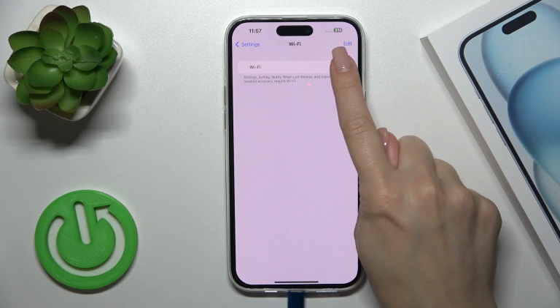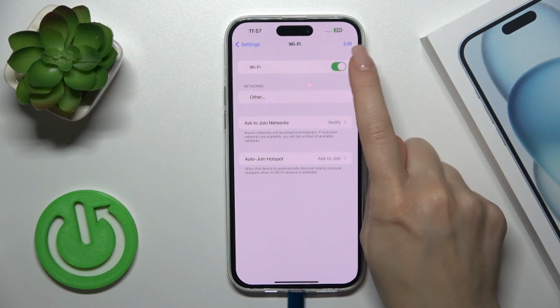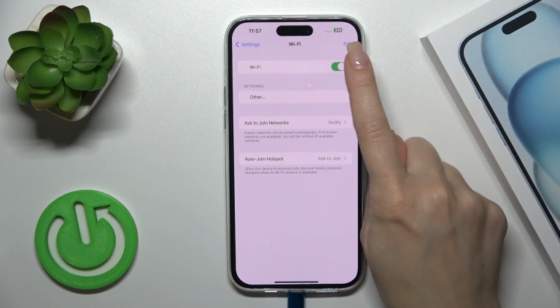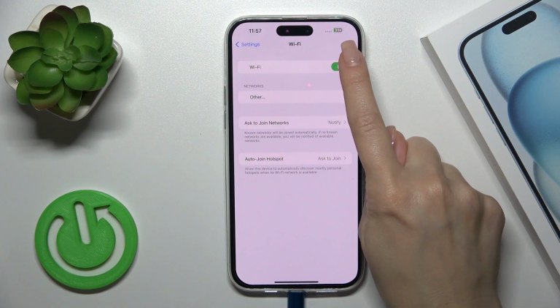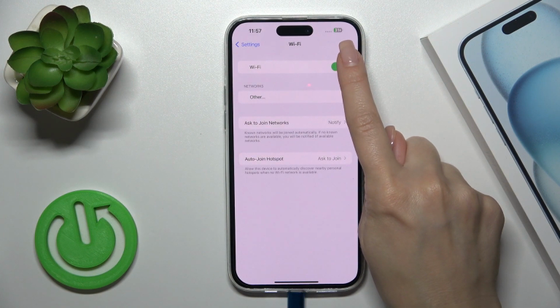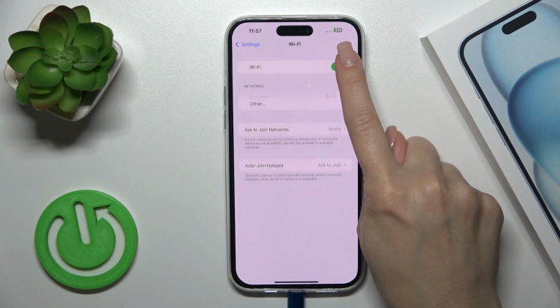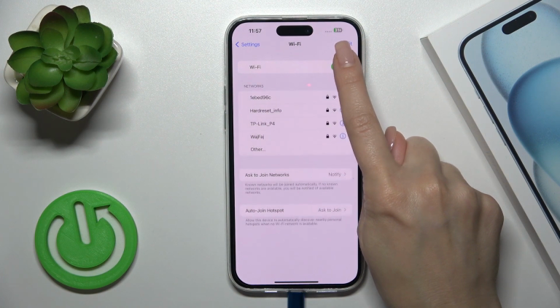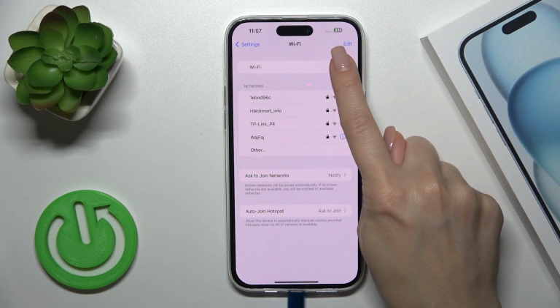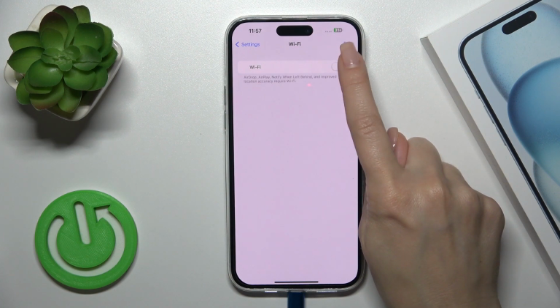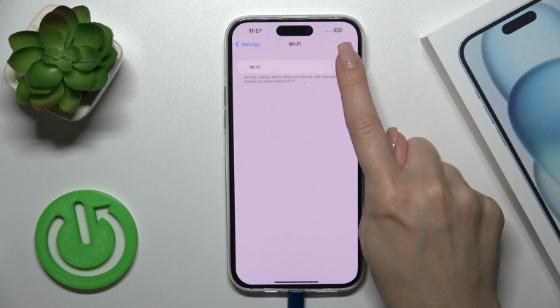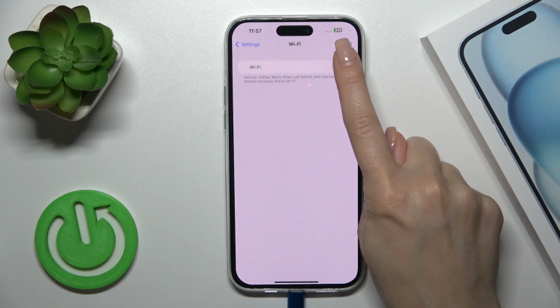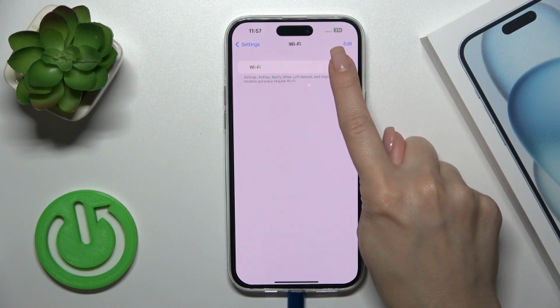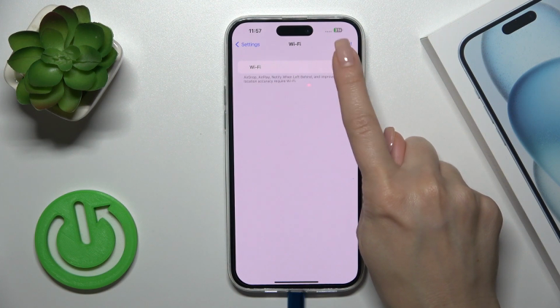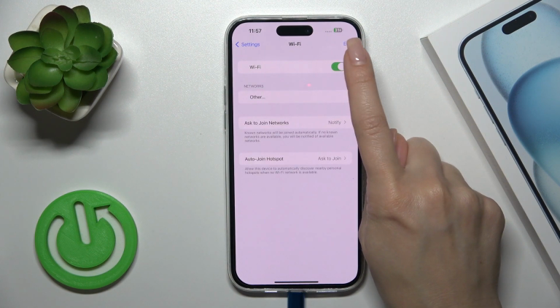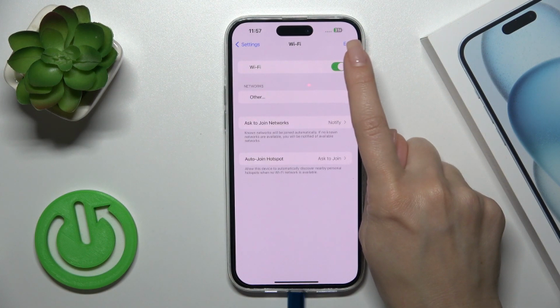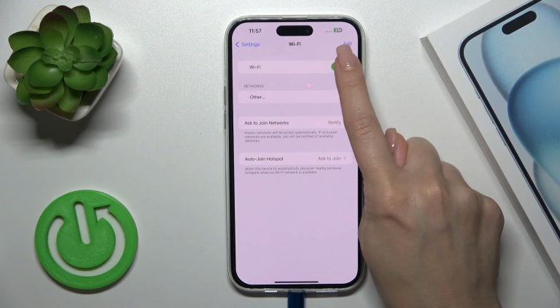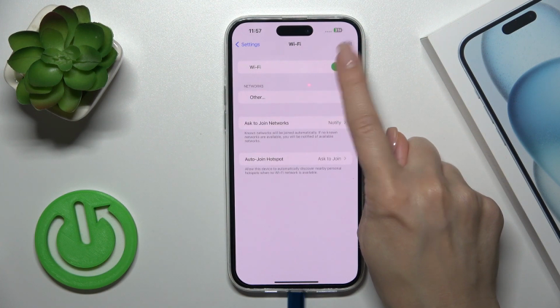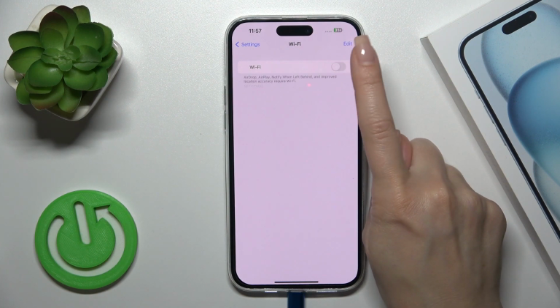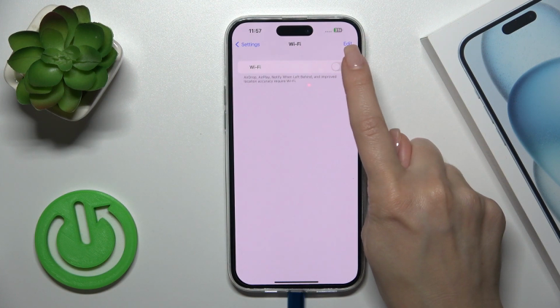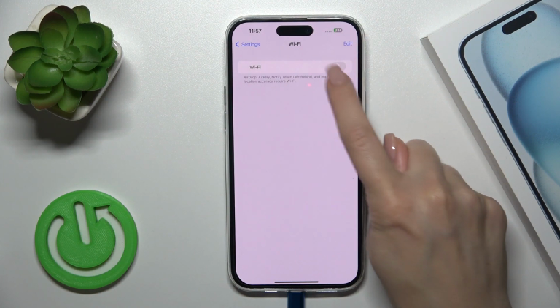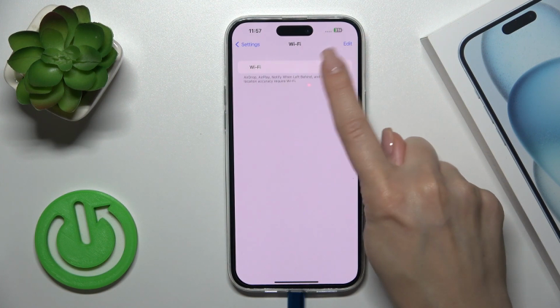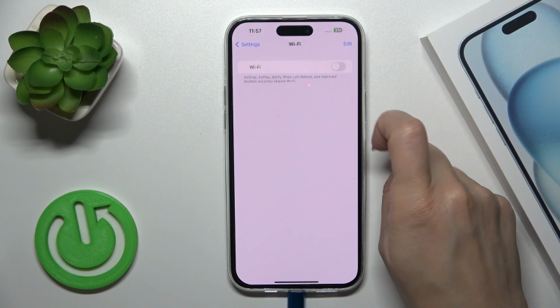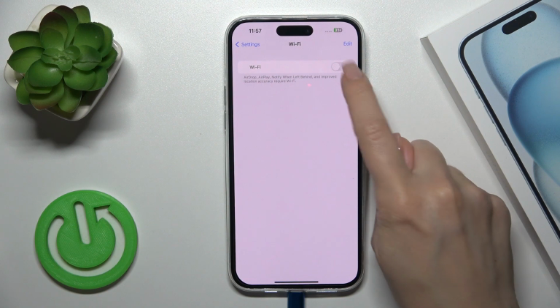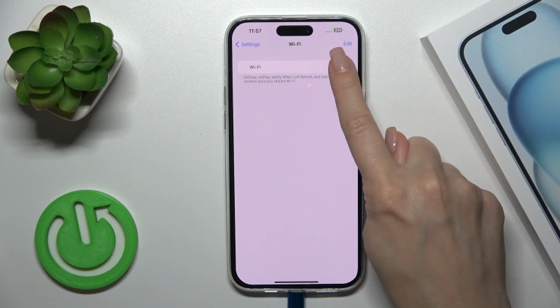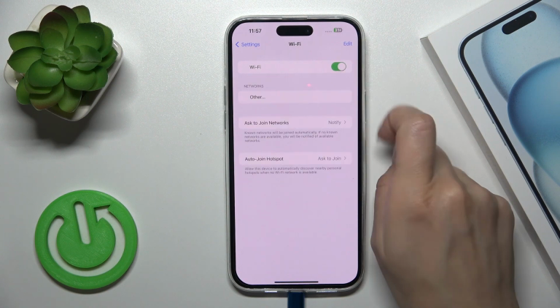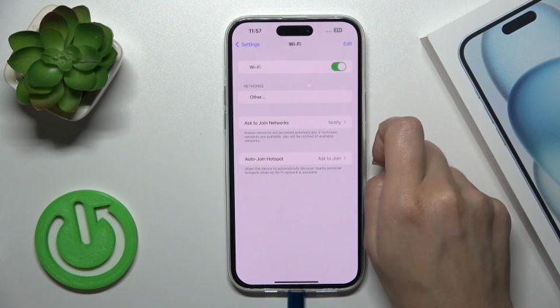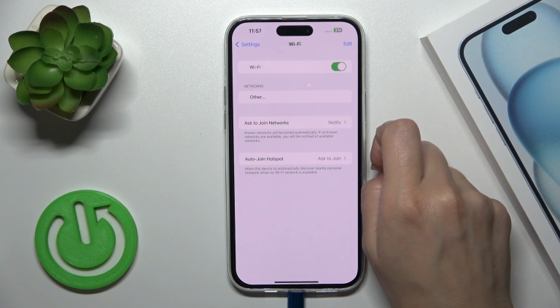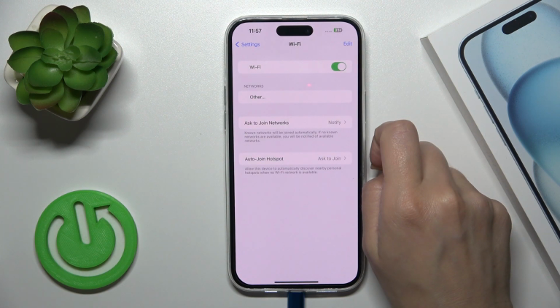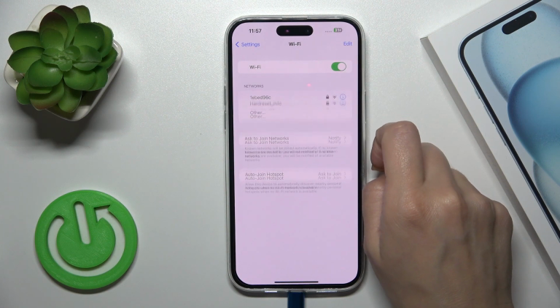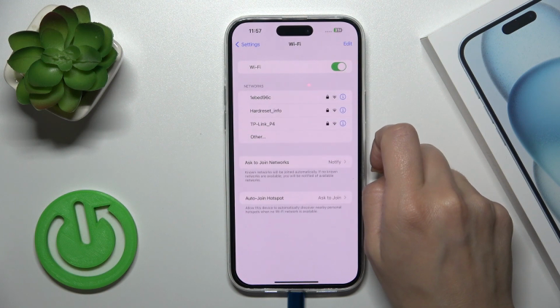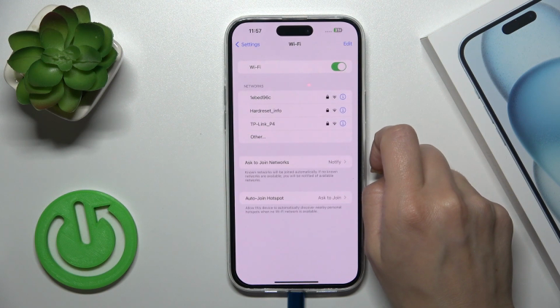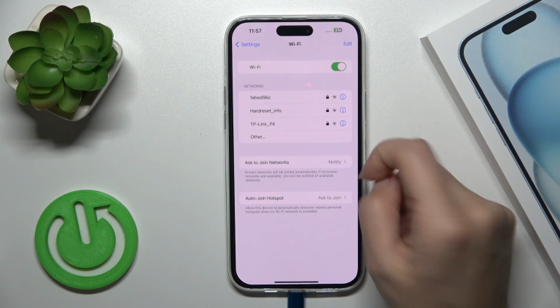To activate the Wi-Fi option, you should click the switcher. Just to turn it off, you should click the switcher the same way.